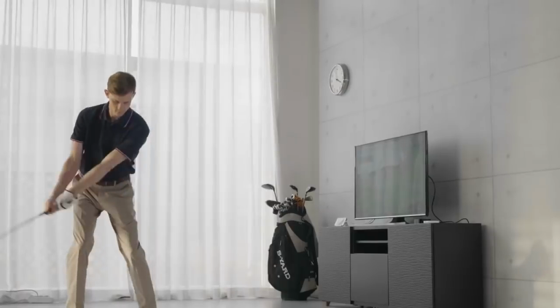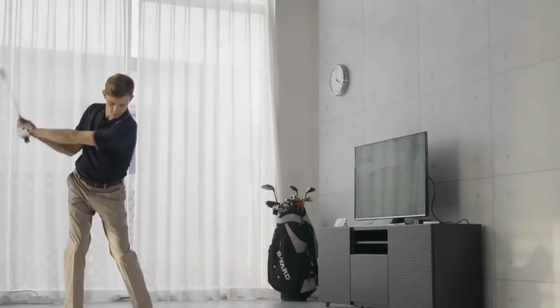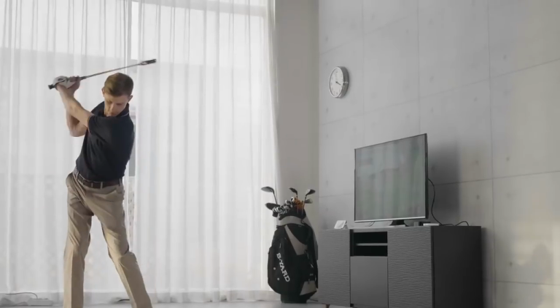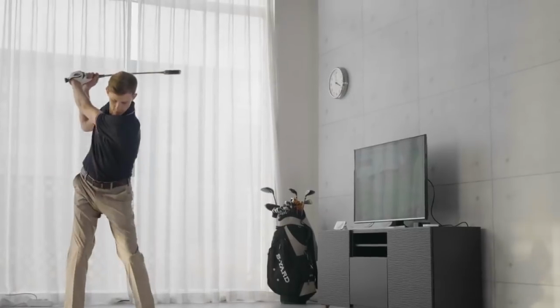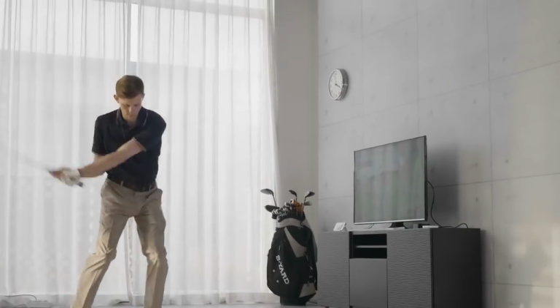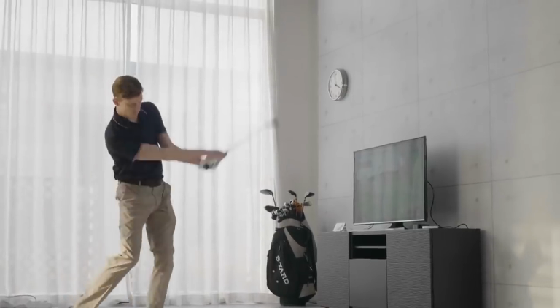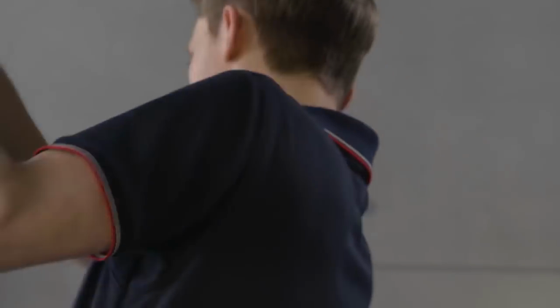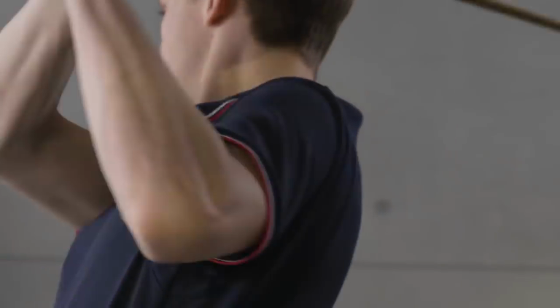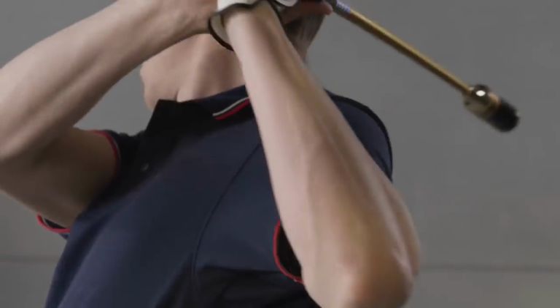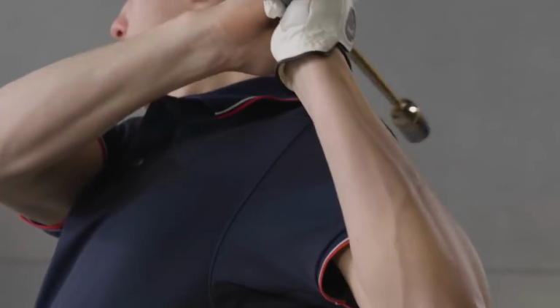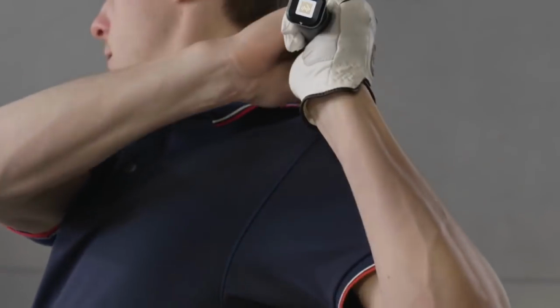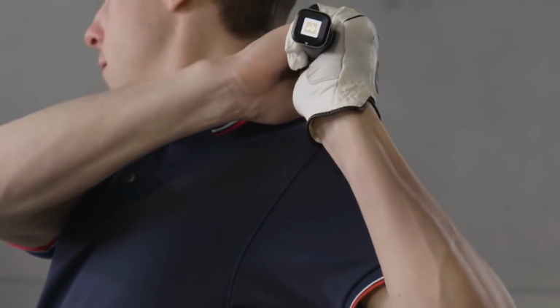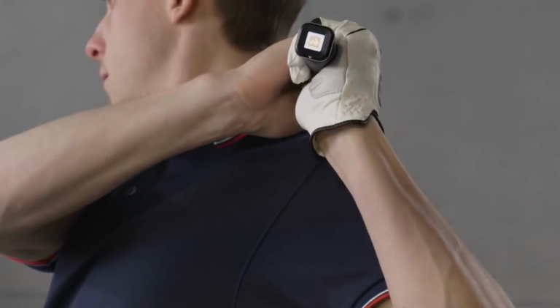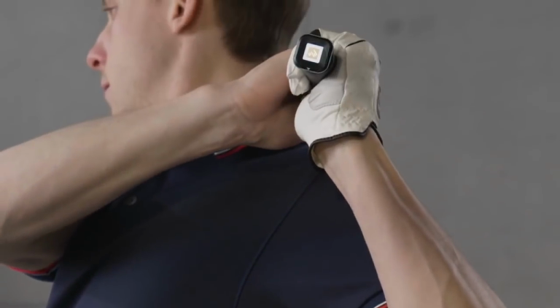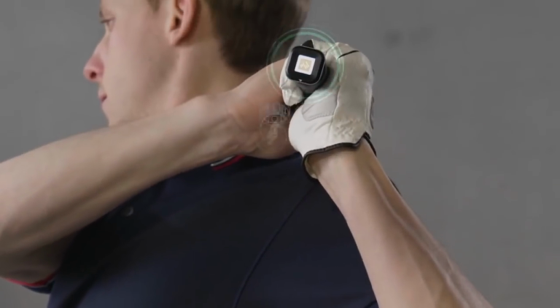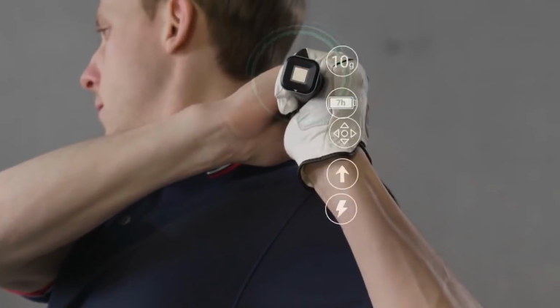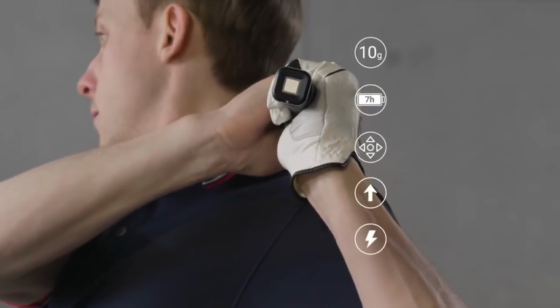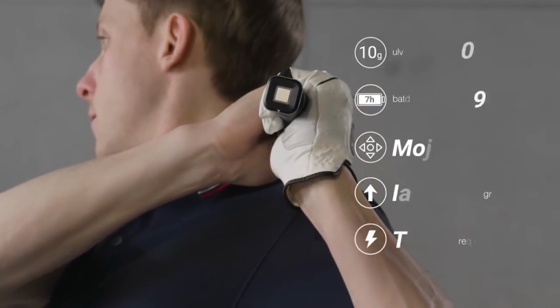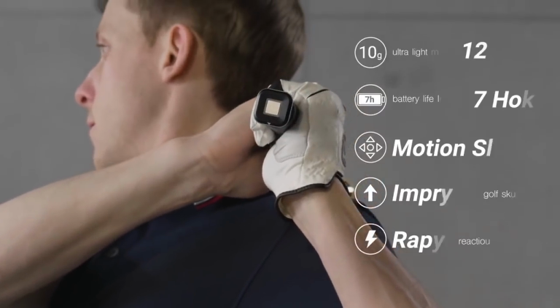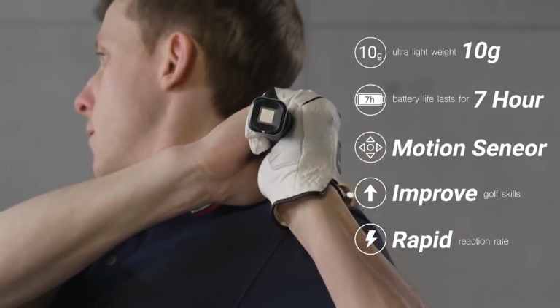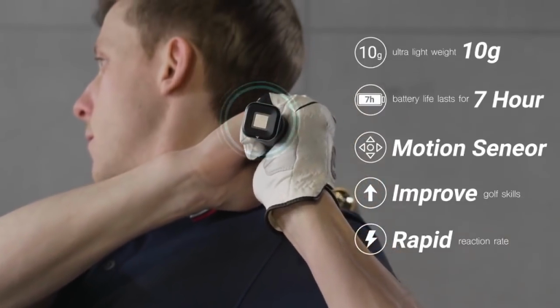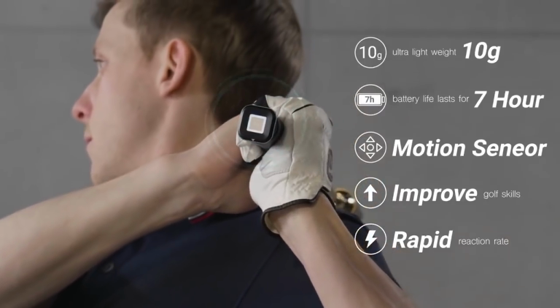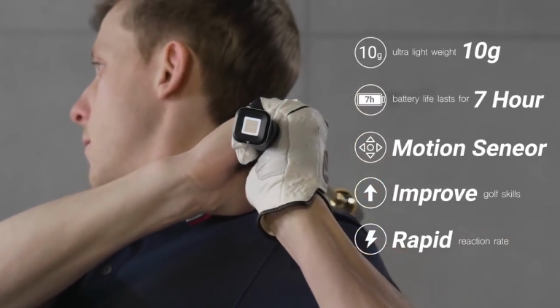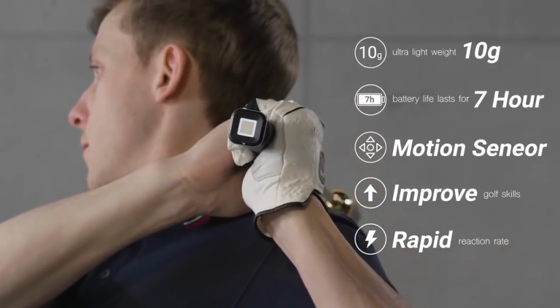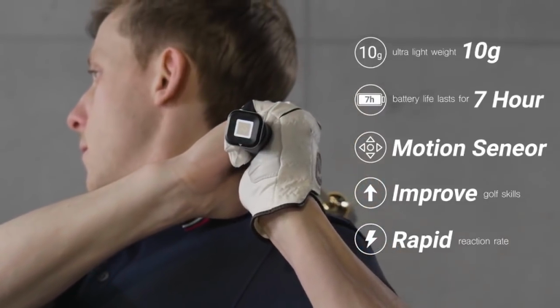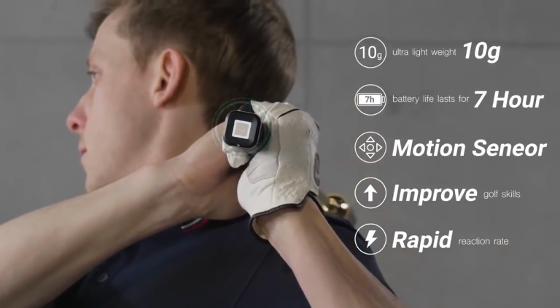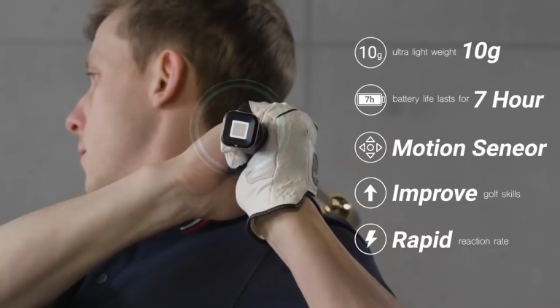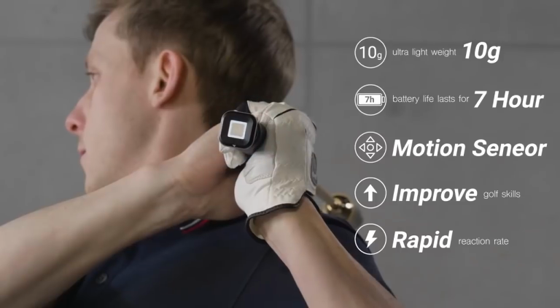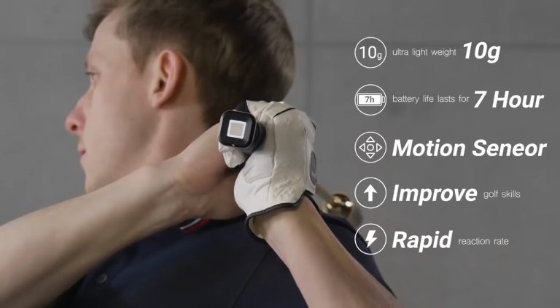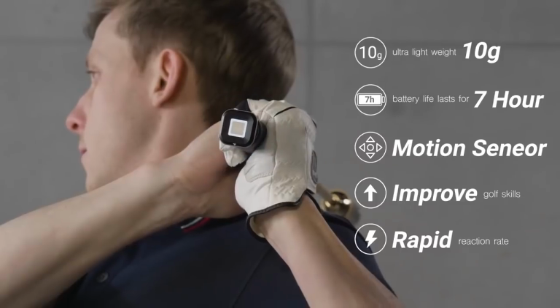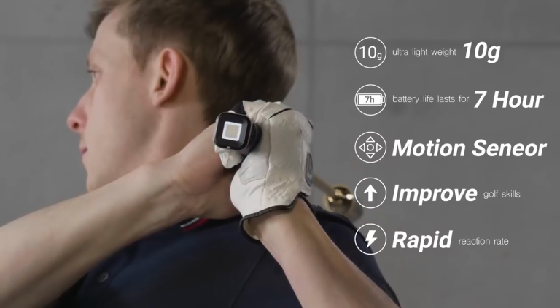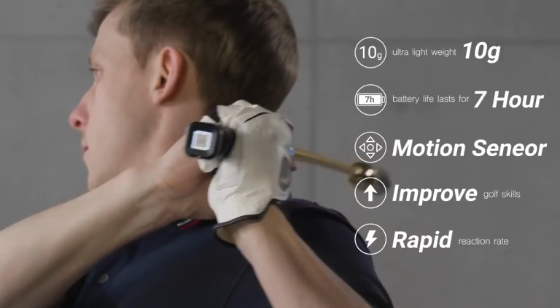The app offers 3D graphics of the detailed swing data, easy to understand even for golf beginners.